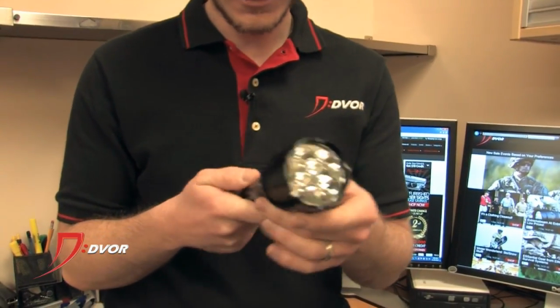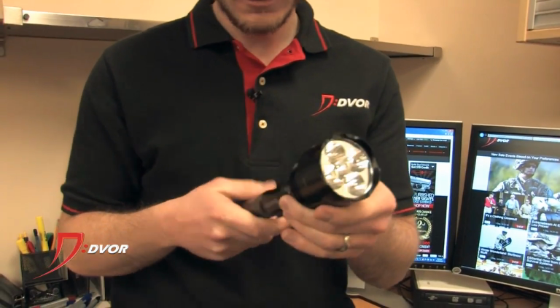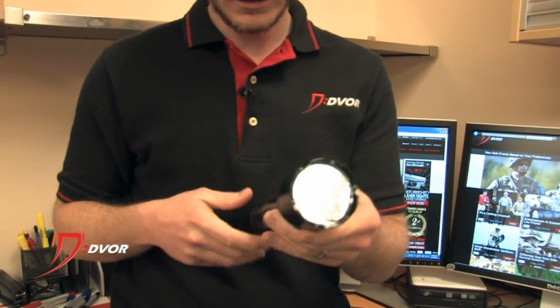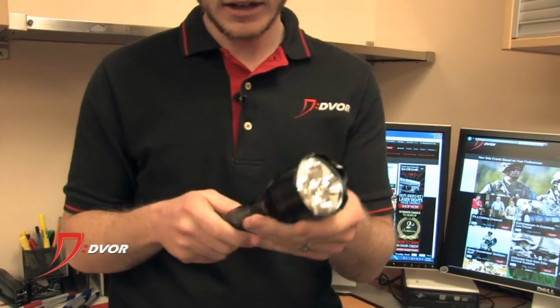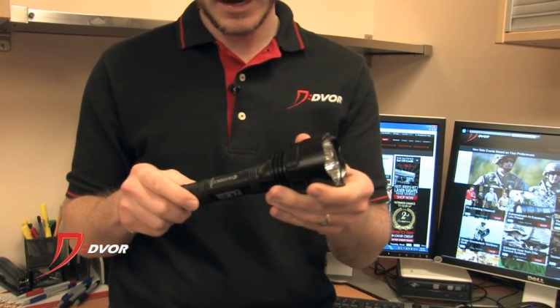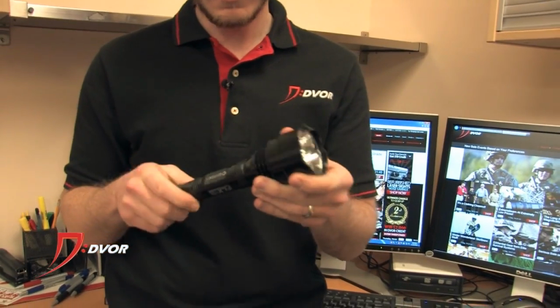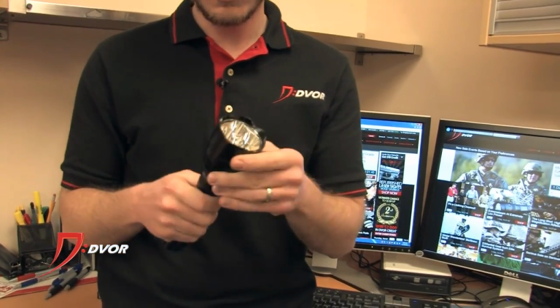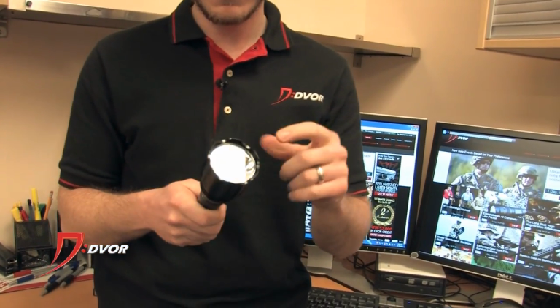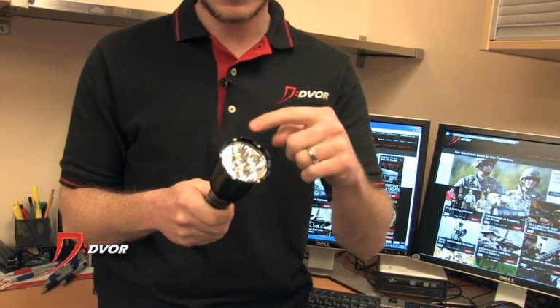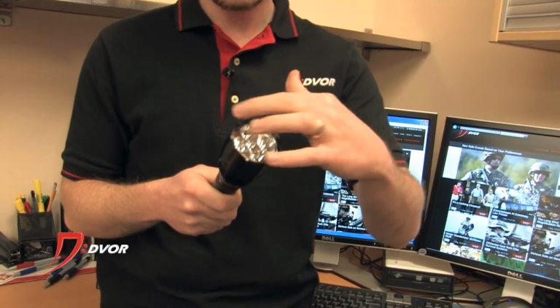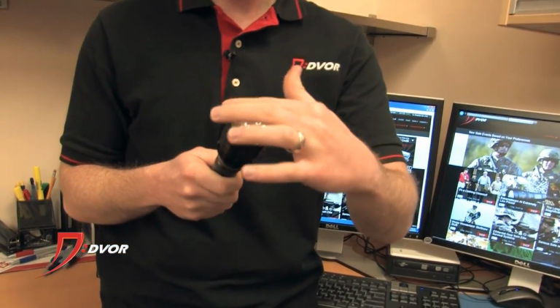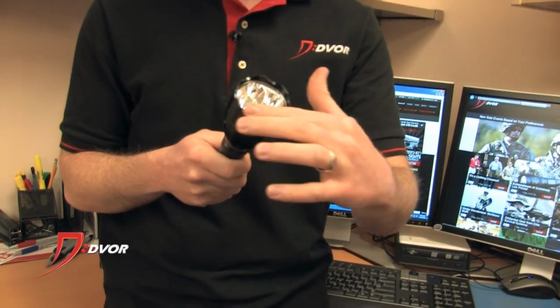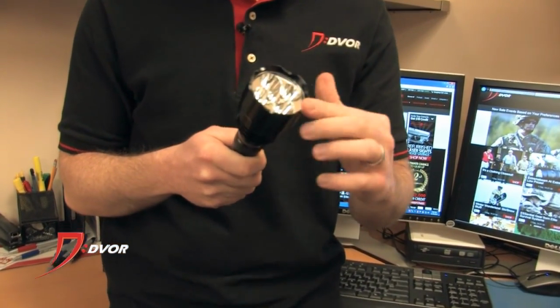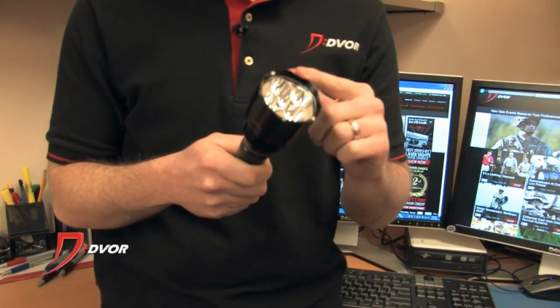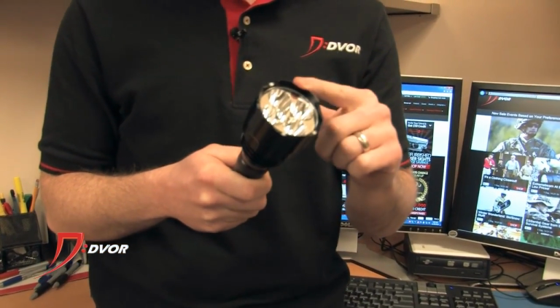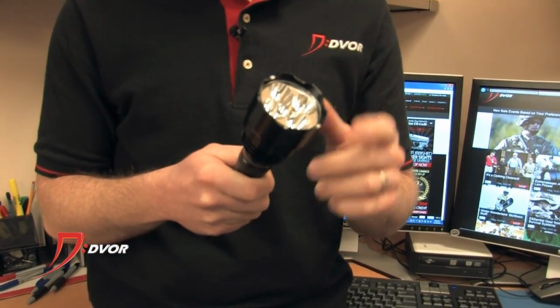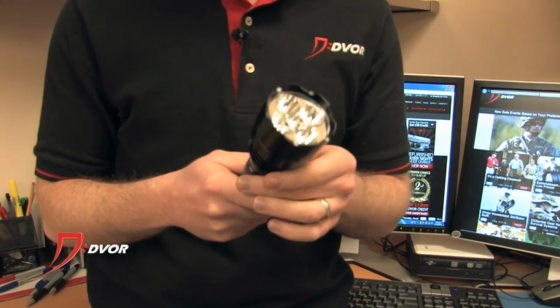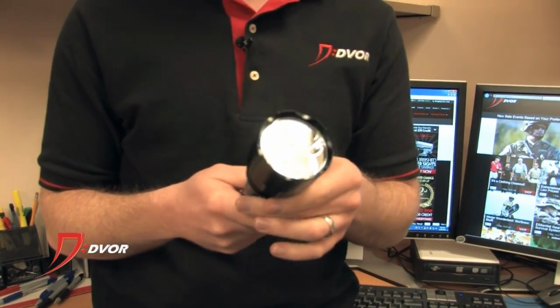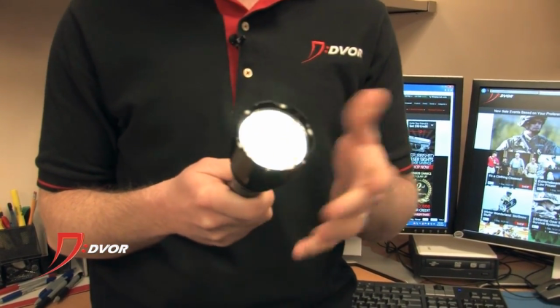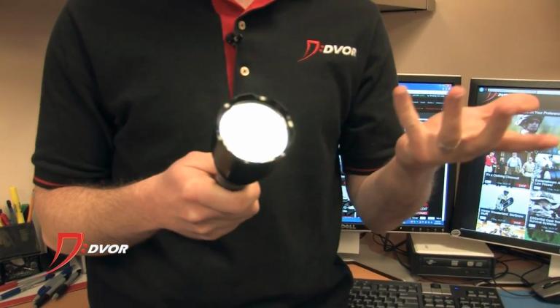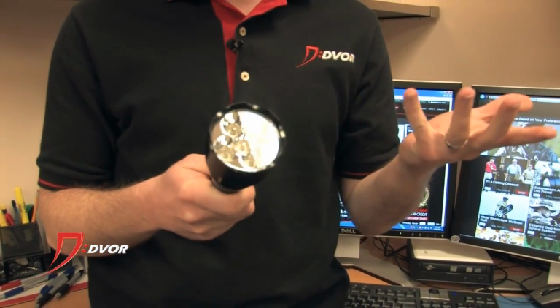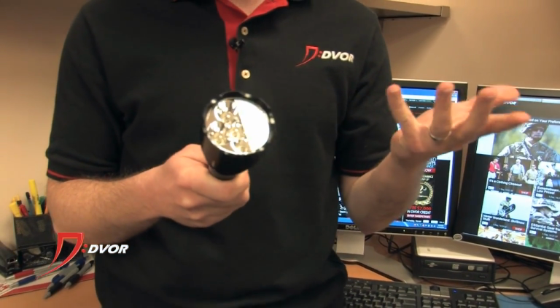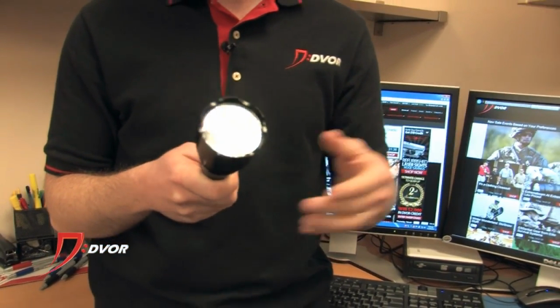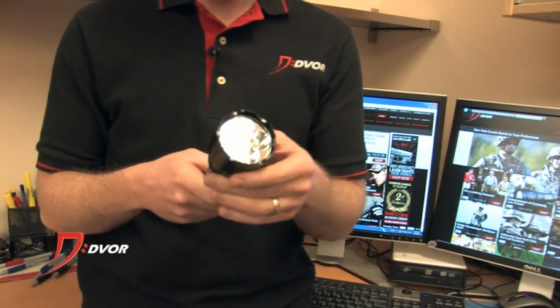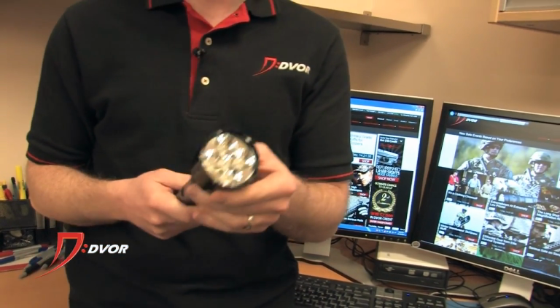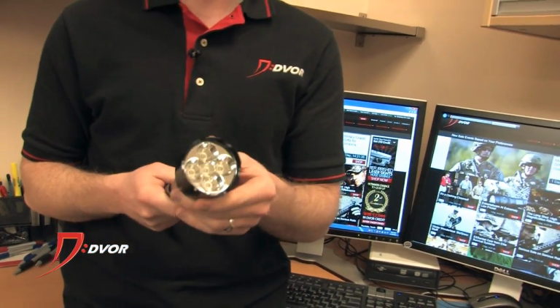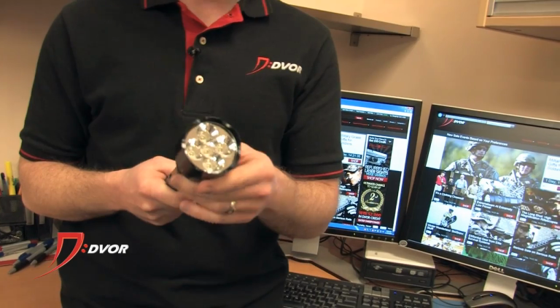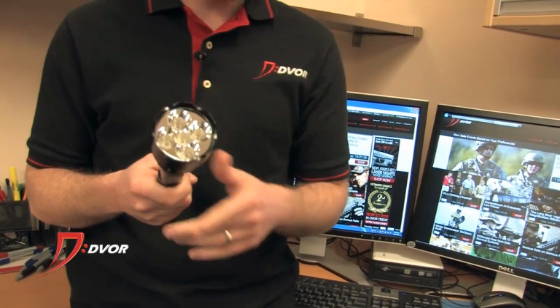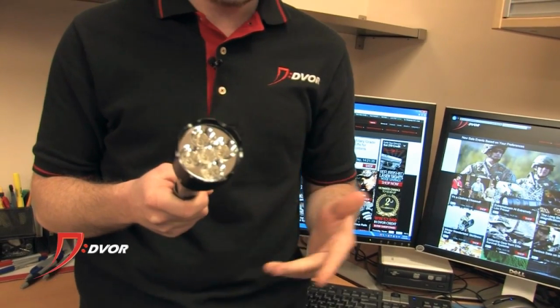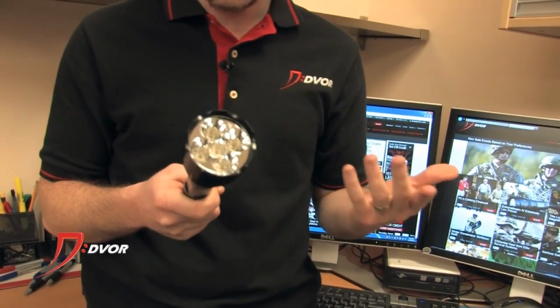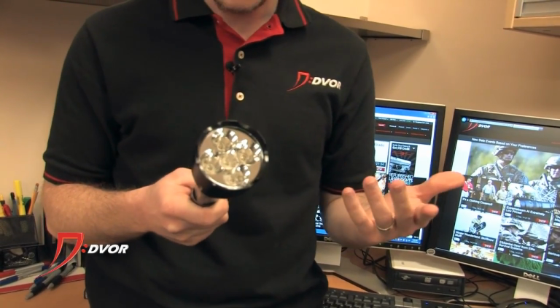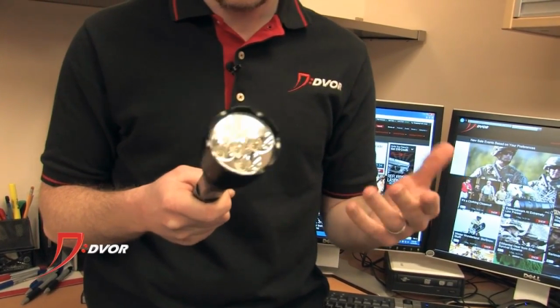Also, you can see it's made out of aluminum. It's got this great crenellated bezel up here, so in case you need to break something or use it as a self-defense weapon, you can.